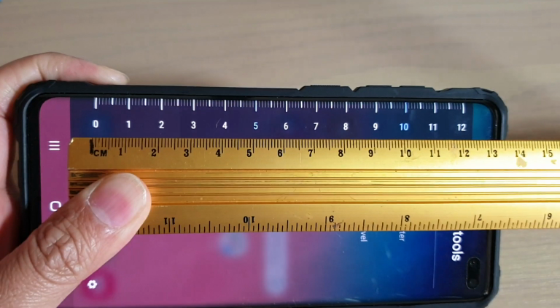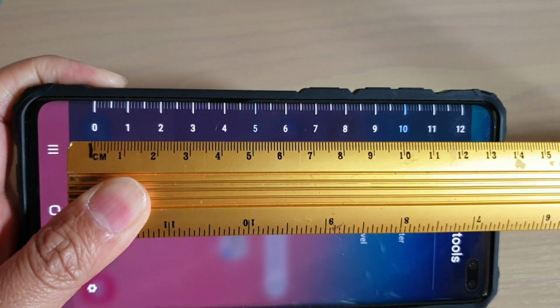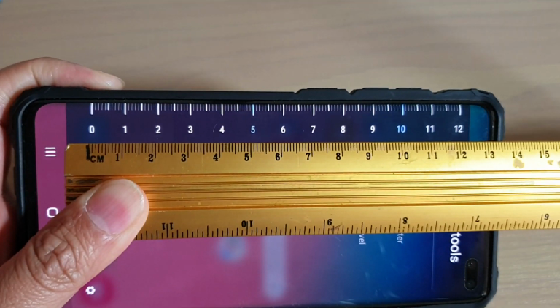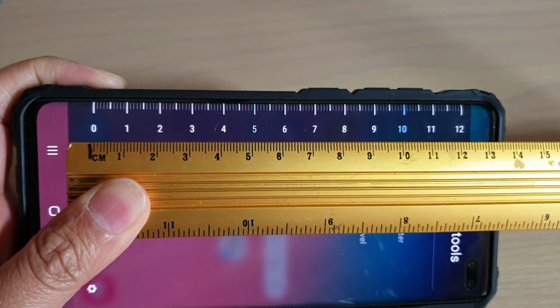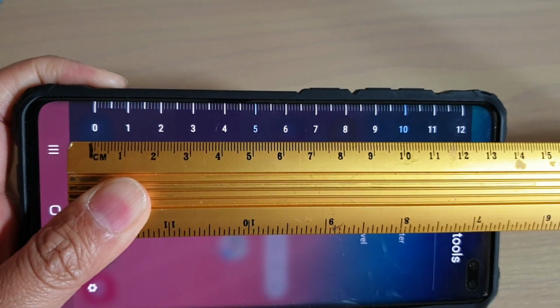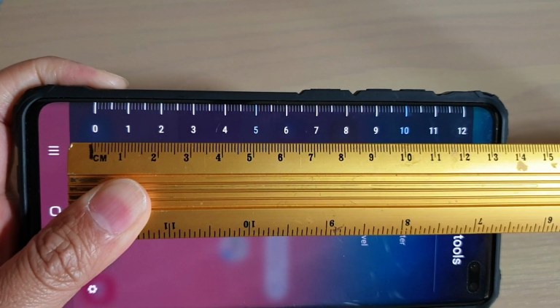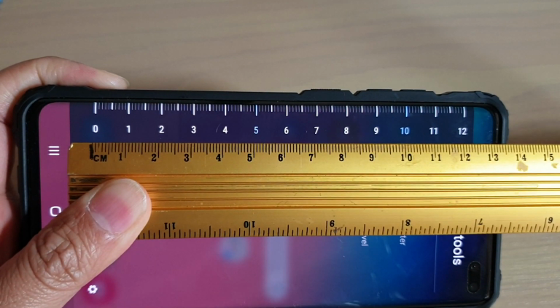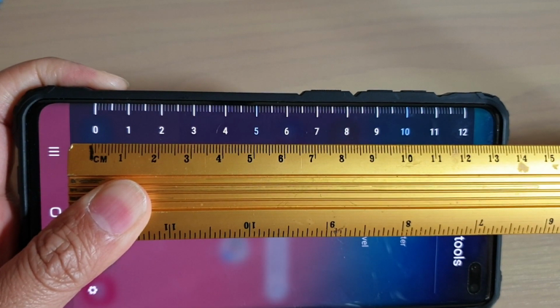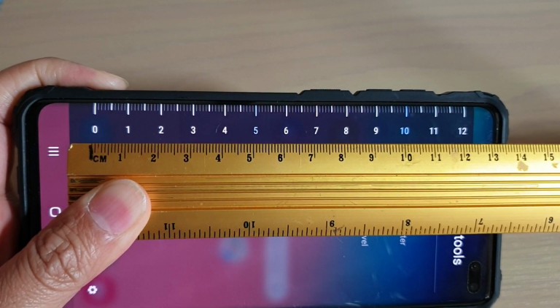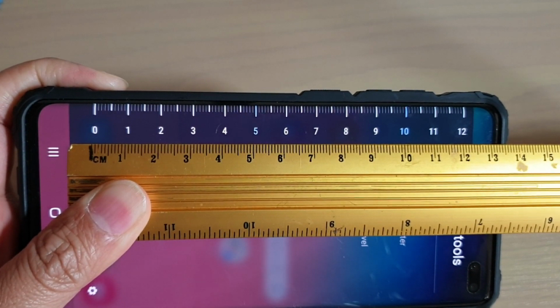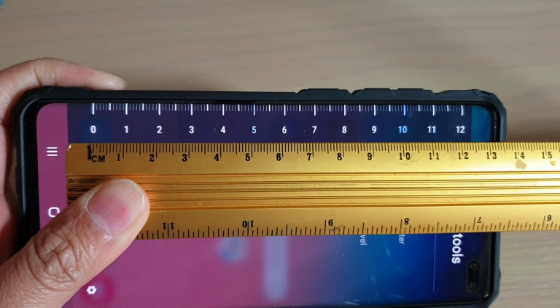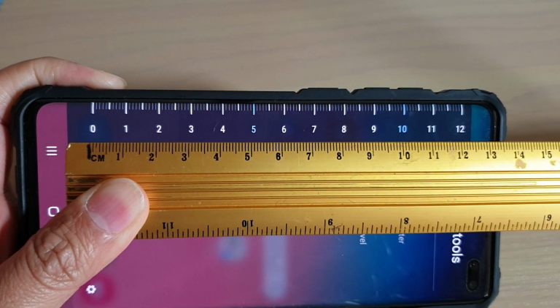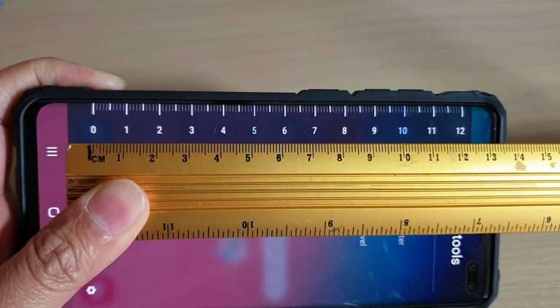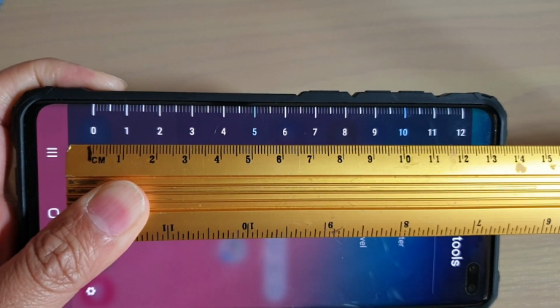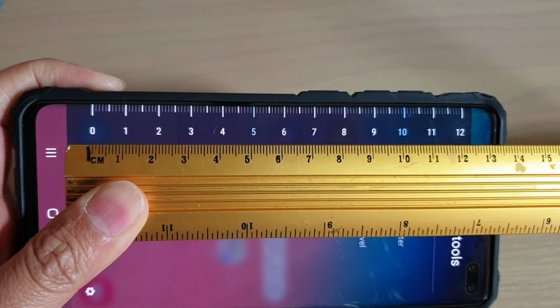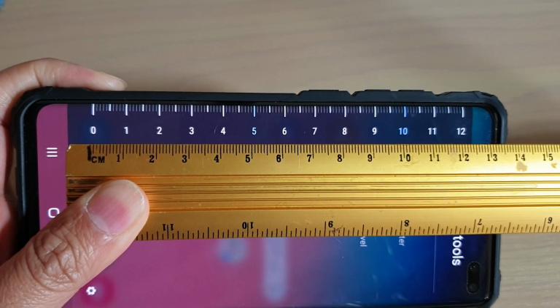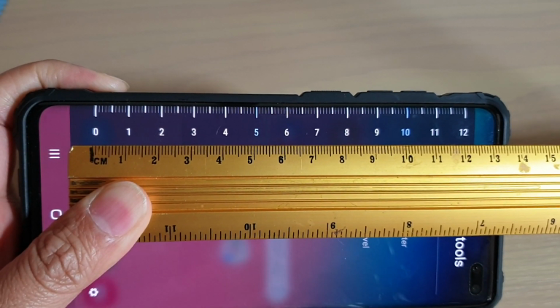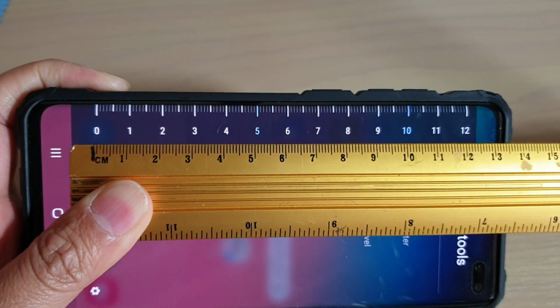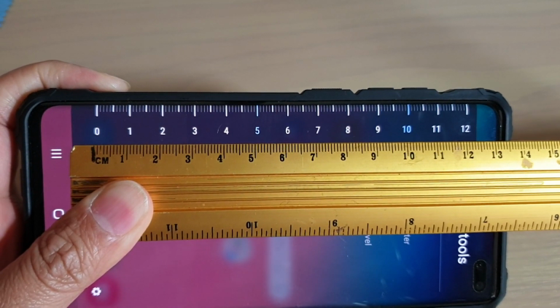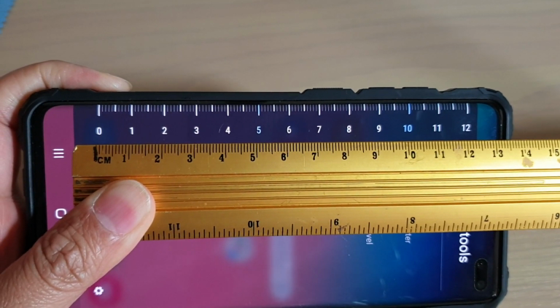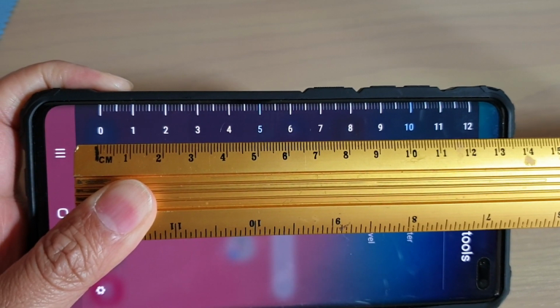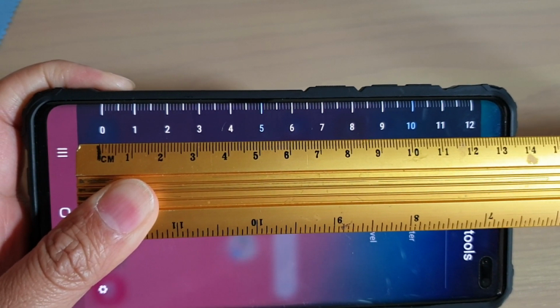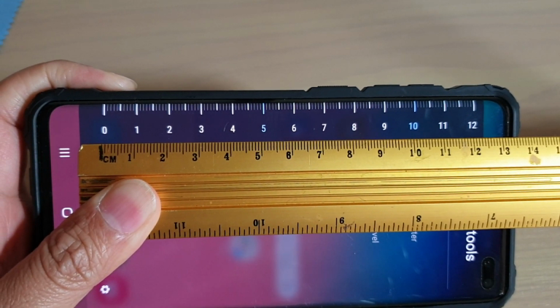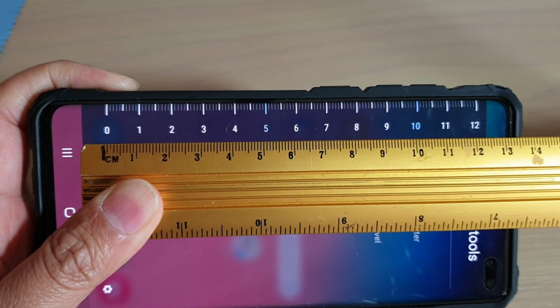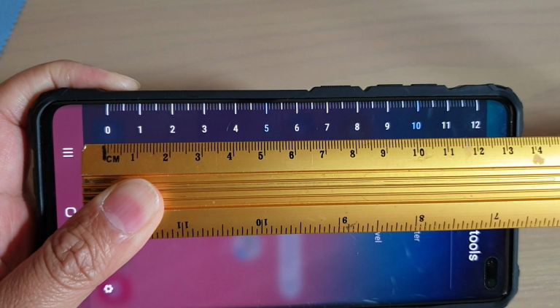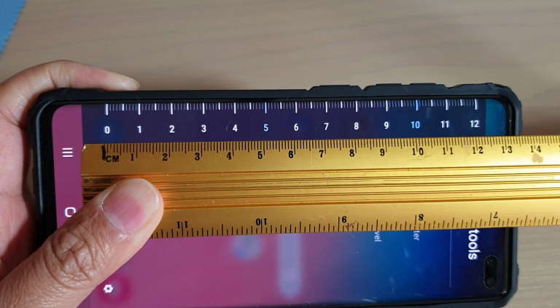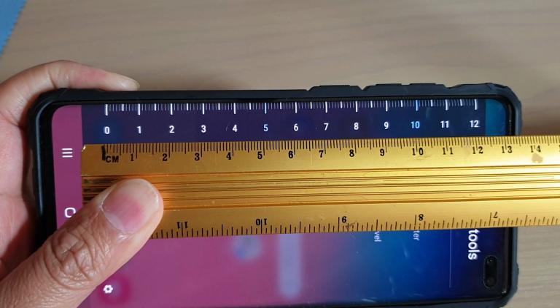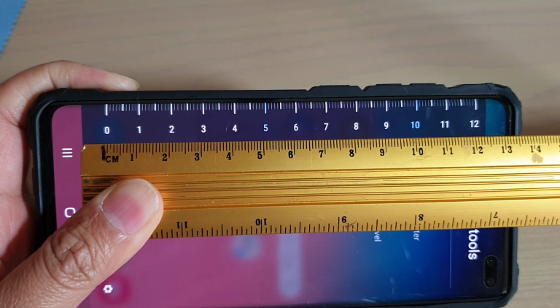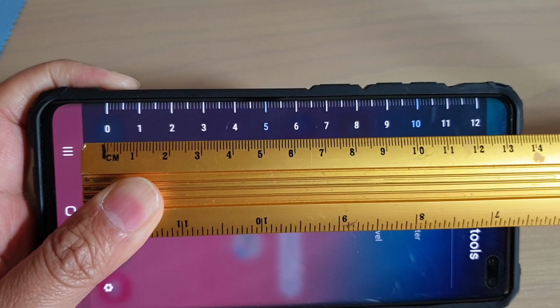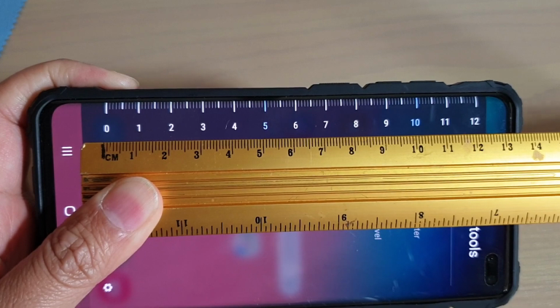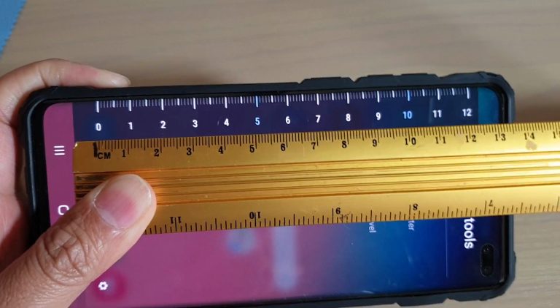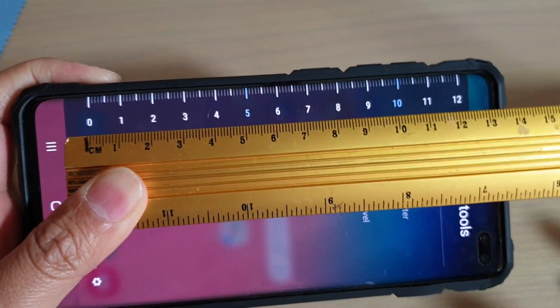How to use your phone as a real ruler on your Samsung Galaxy S10, S10e, or S10 Plus.